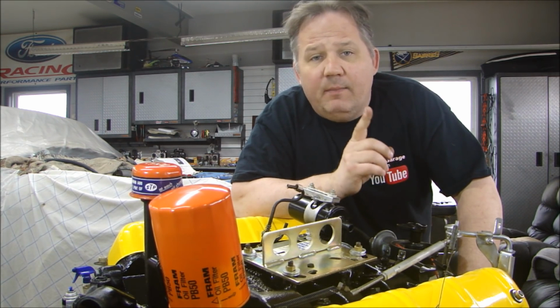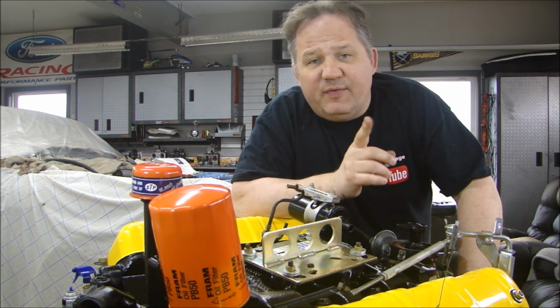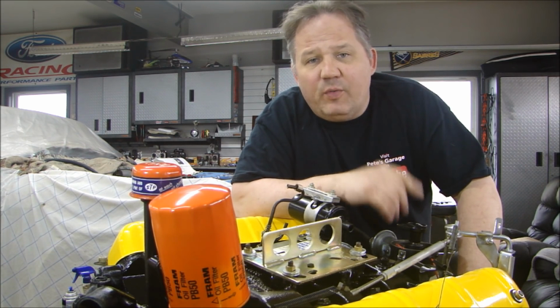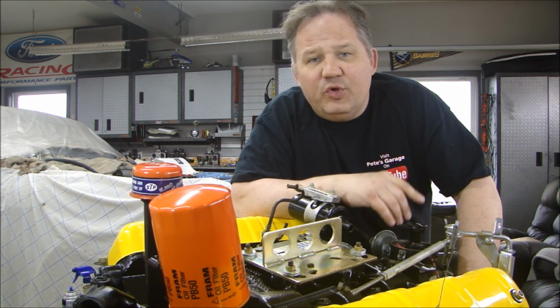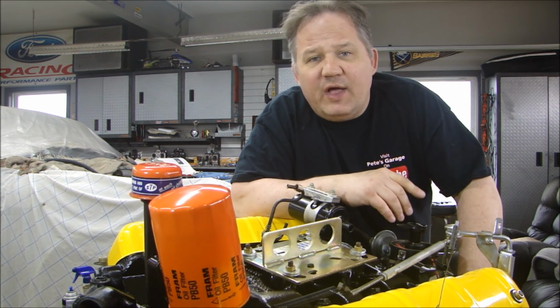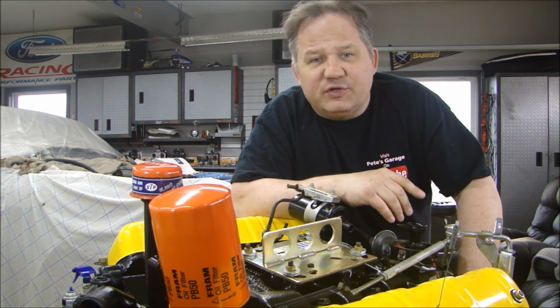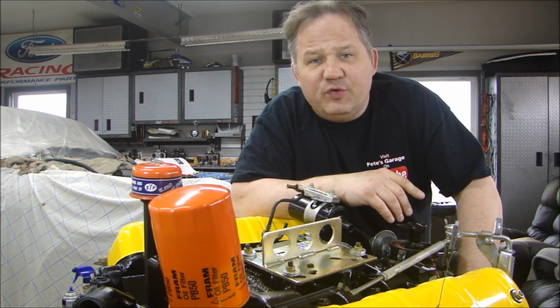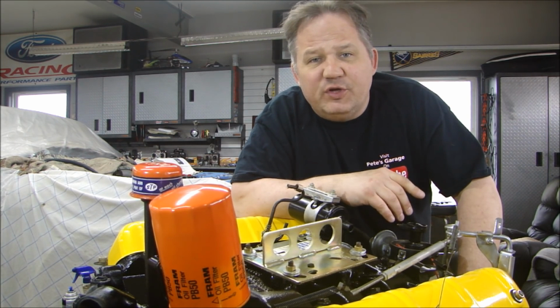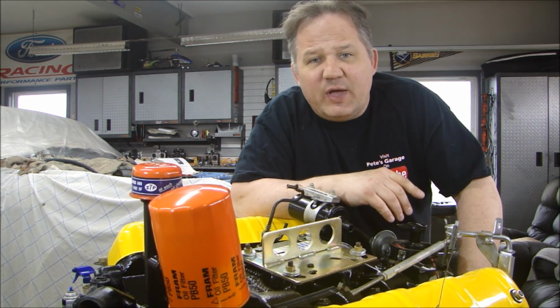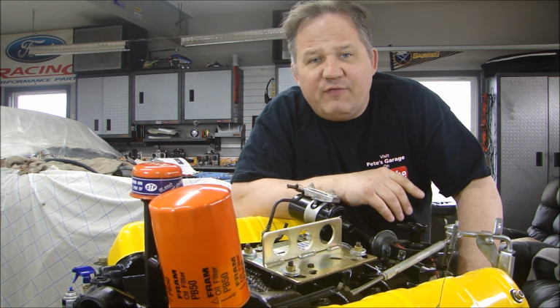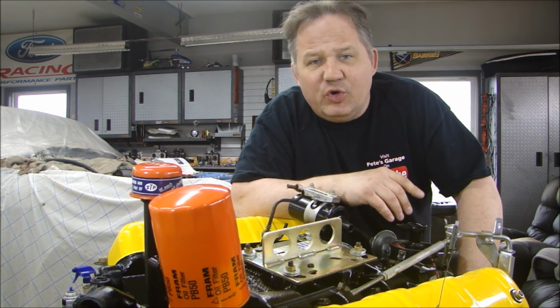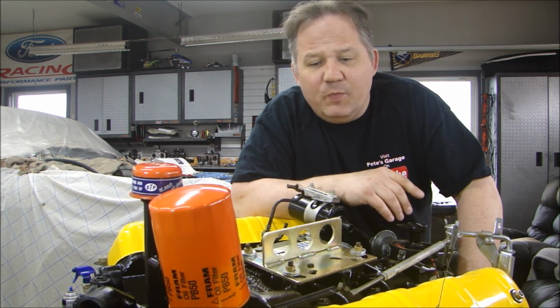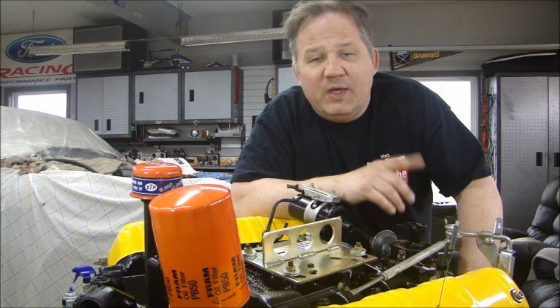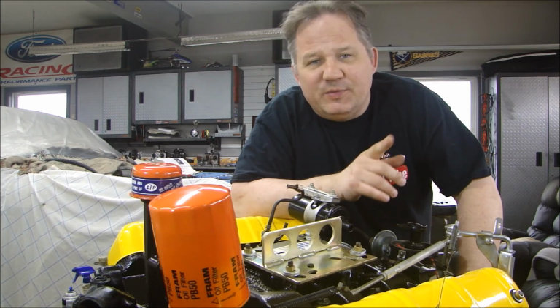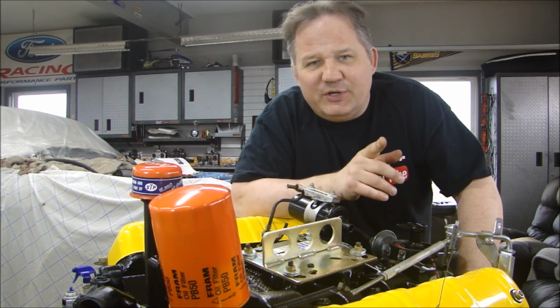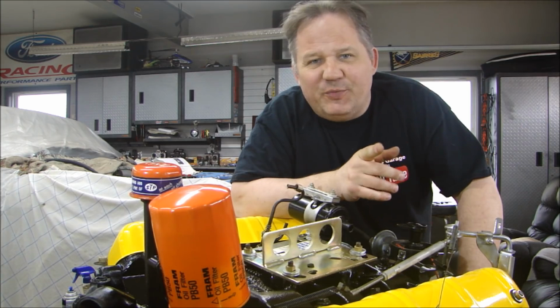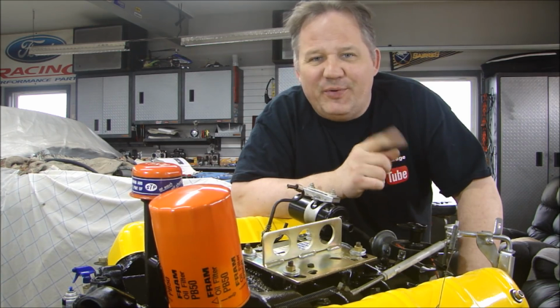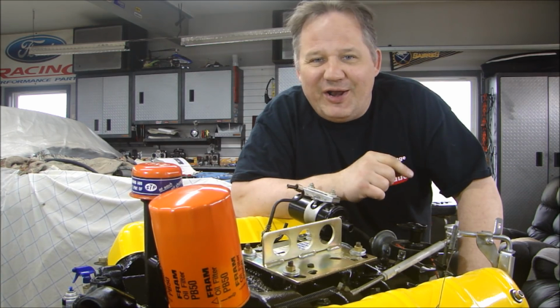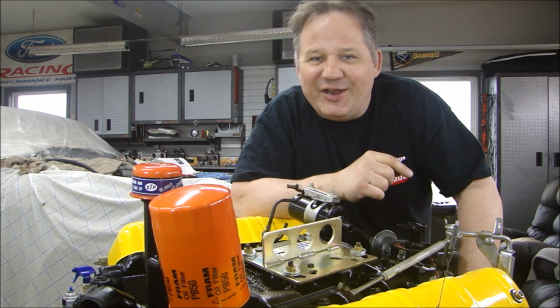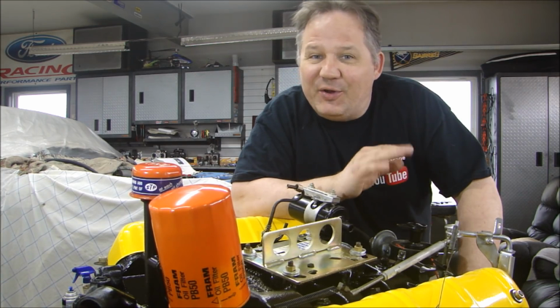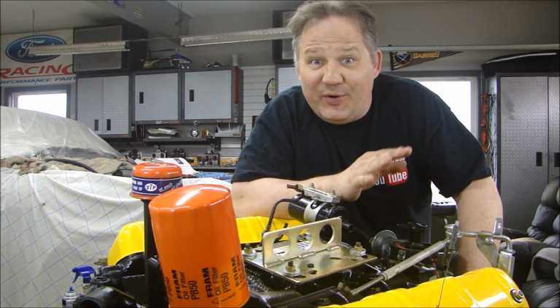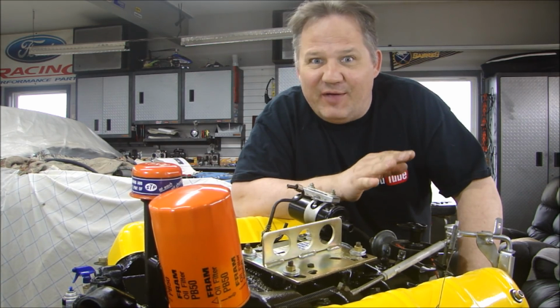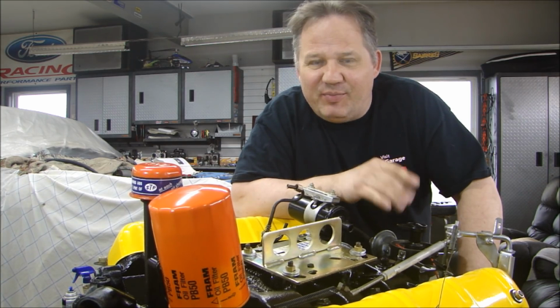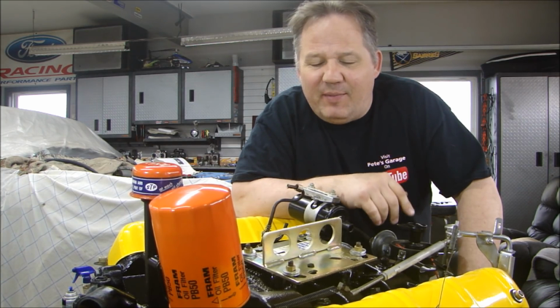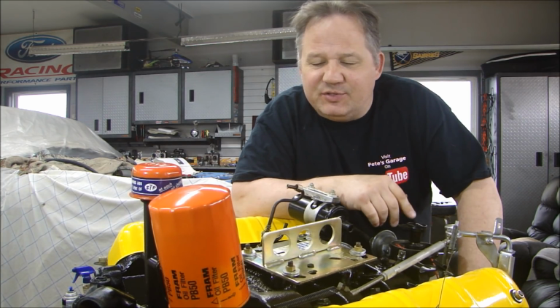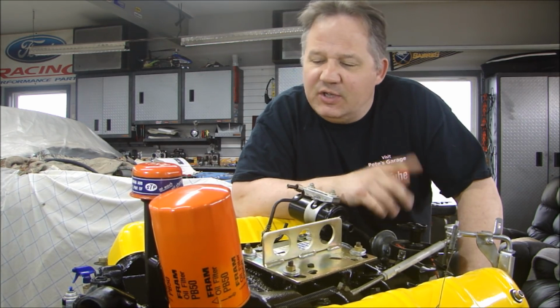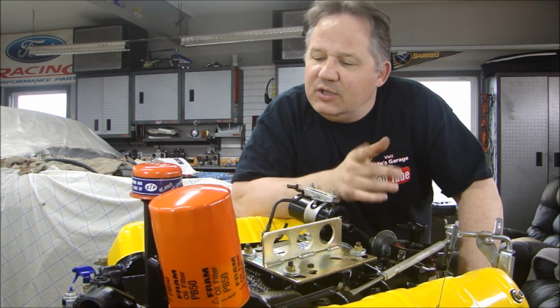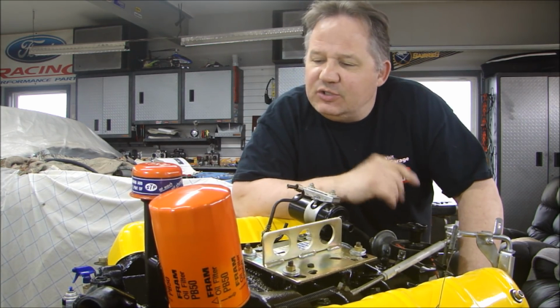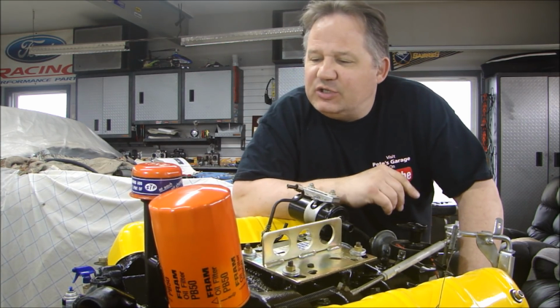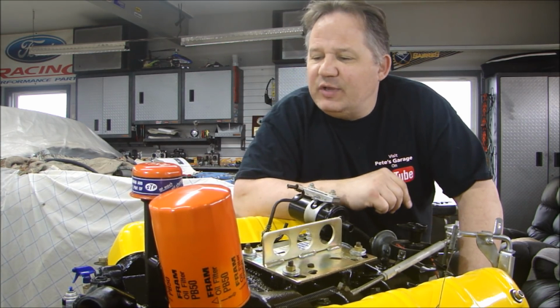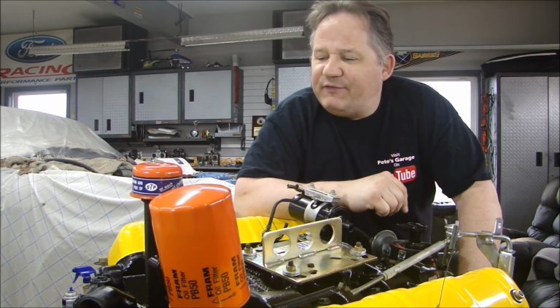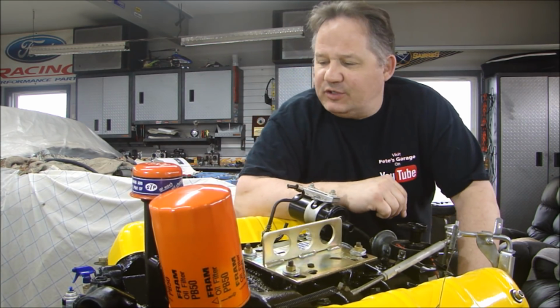But before we do that, there are a few things we have to do to make sure when we put it on the dyno we don't have any problems. So let's do that first.